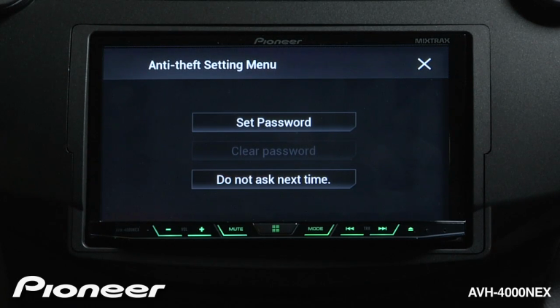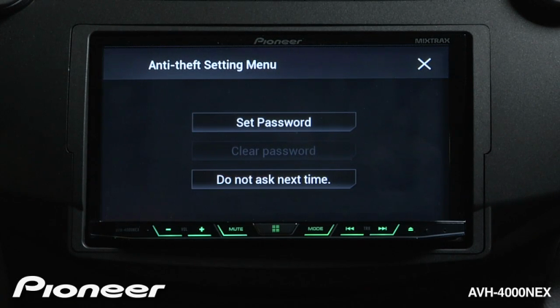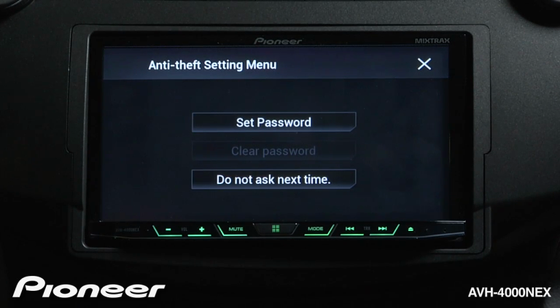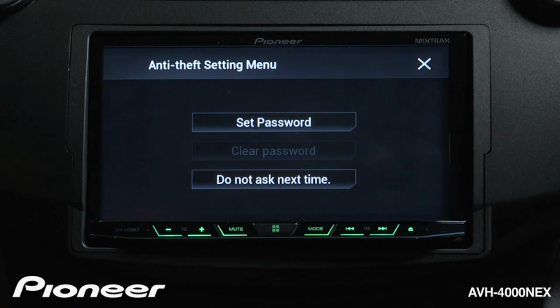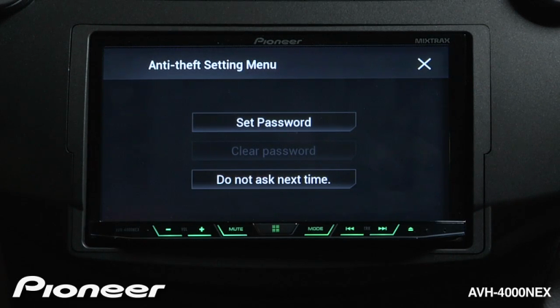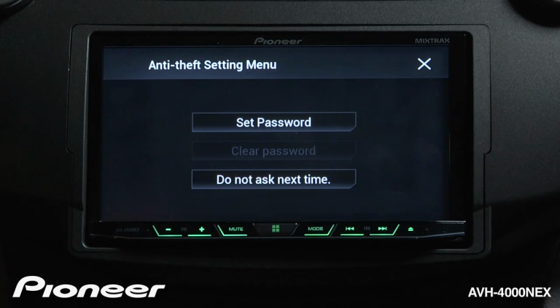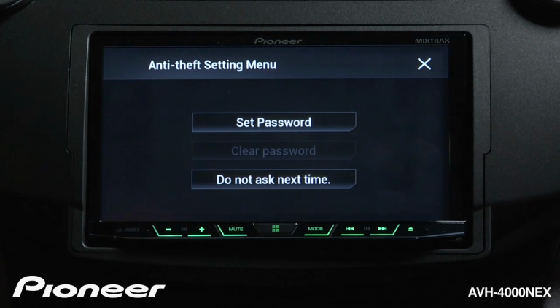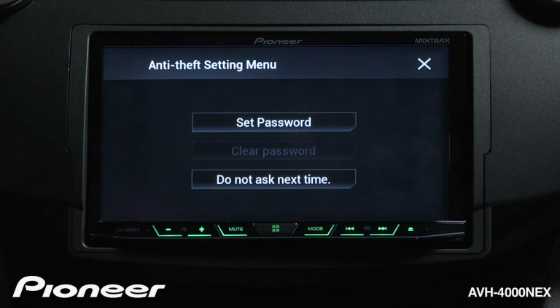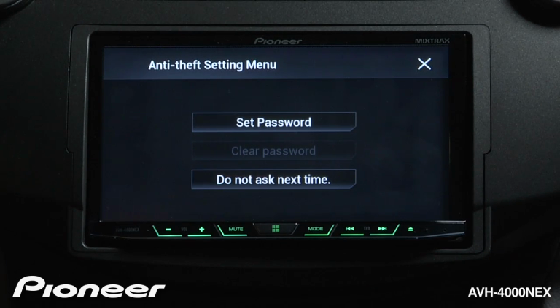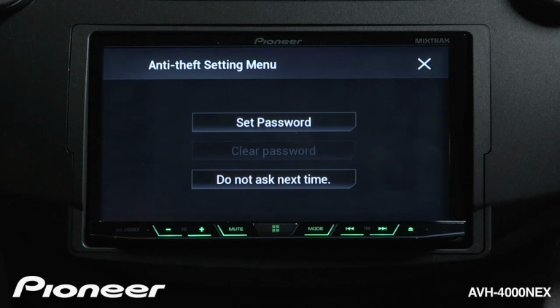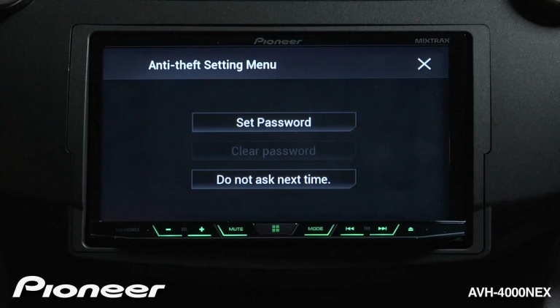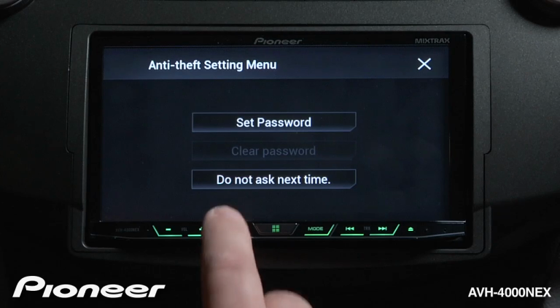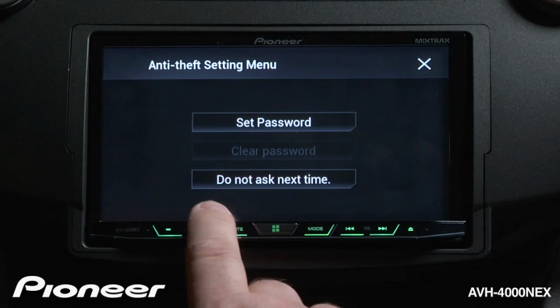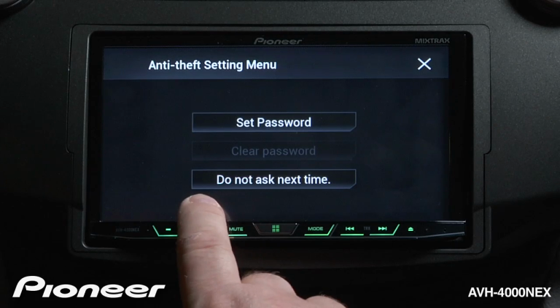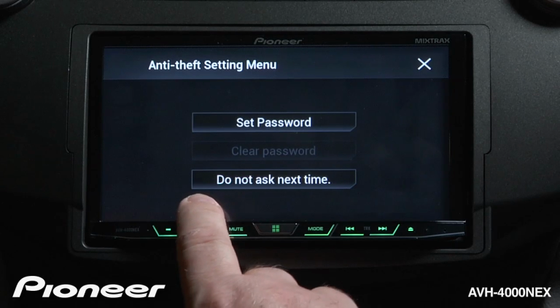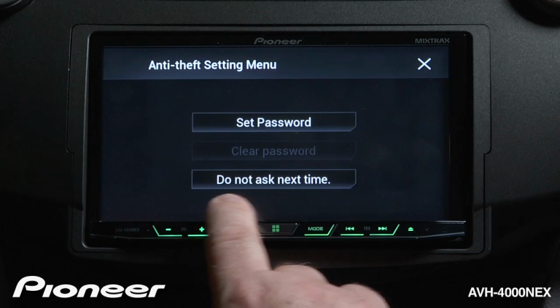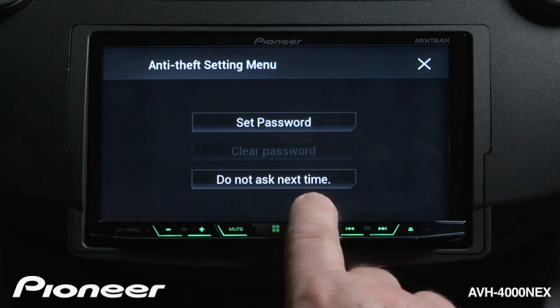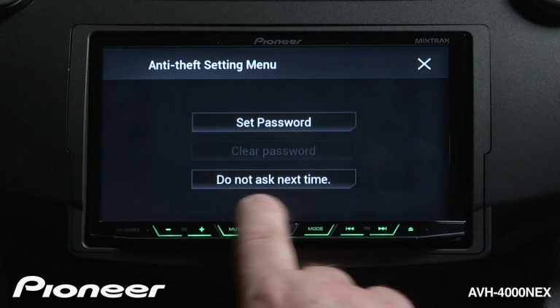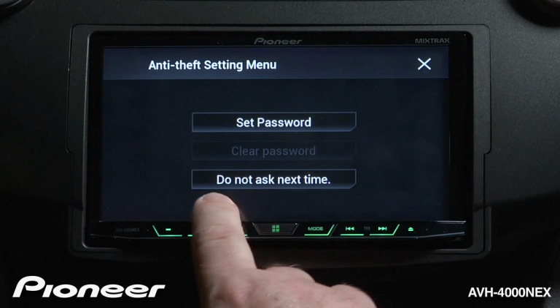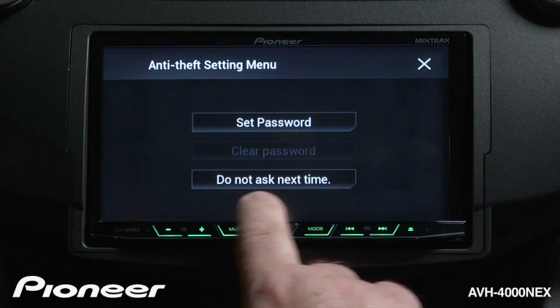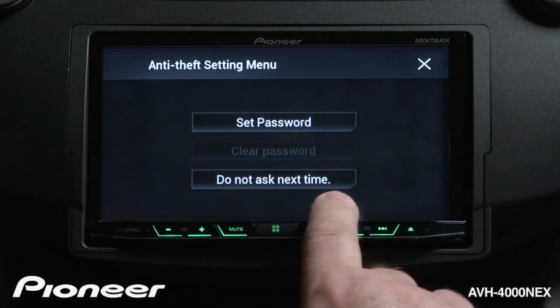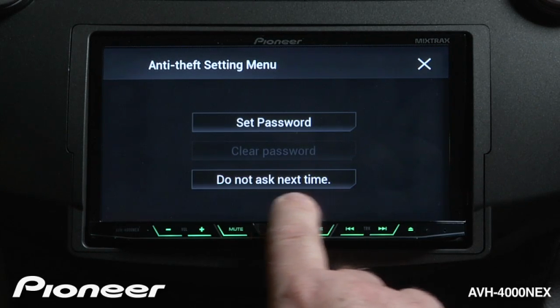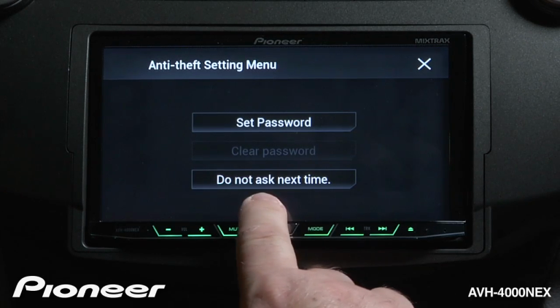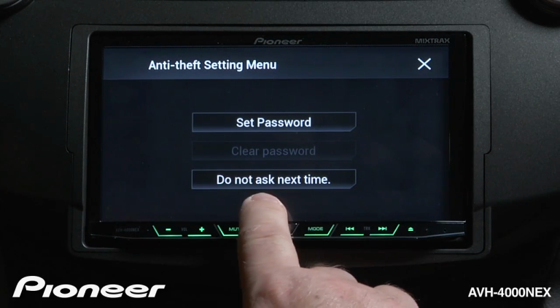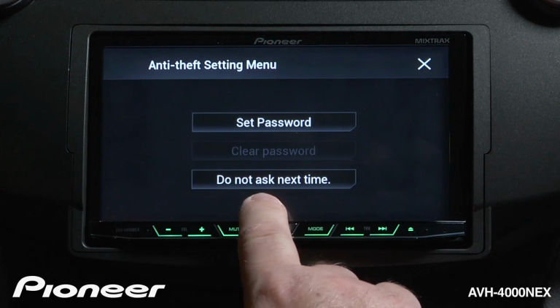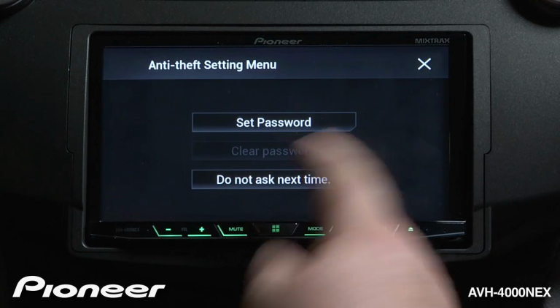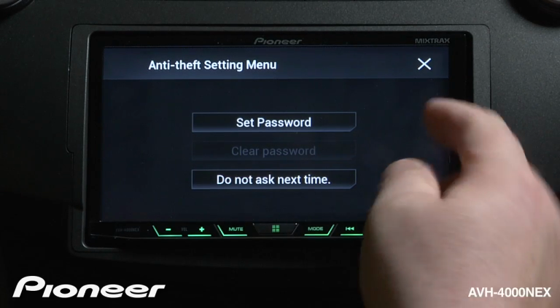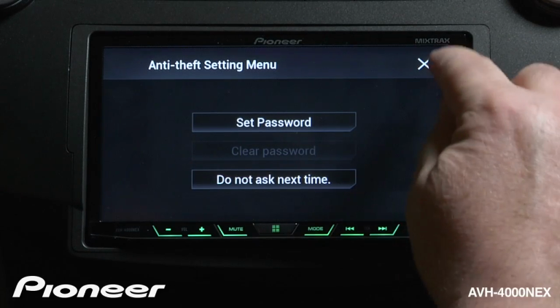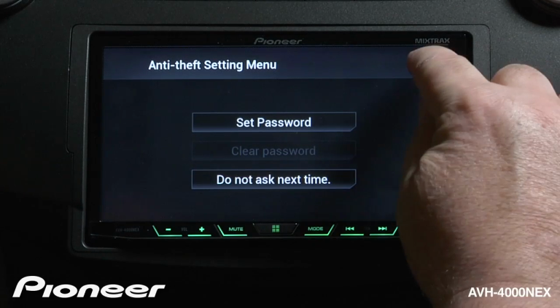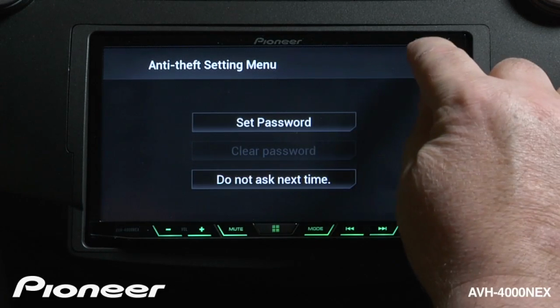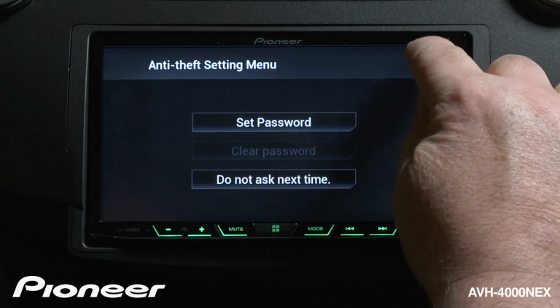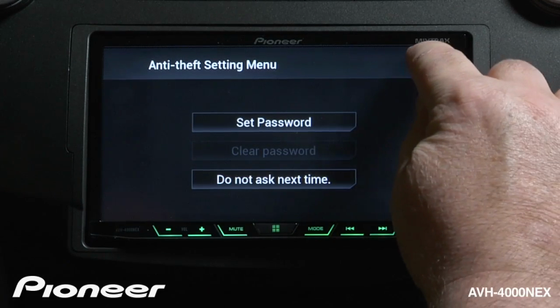If you don't want to set a password, you can touch Don't Ask This Next Time and then hit the X.